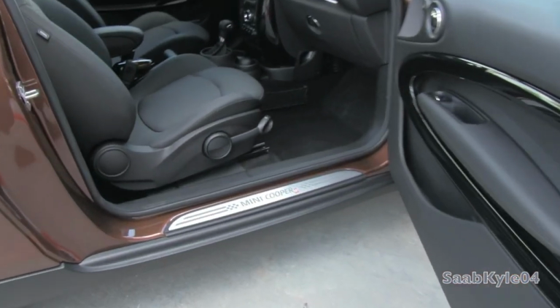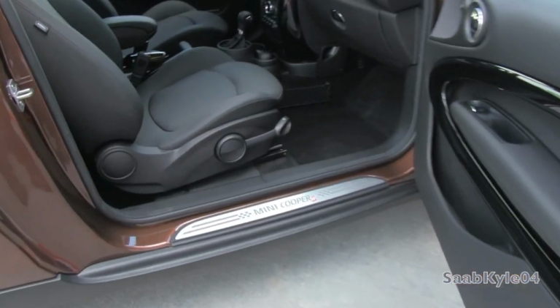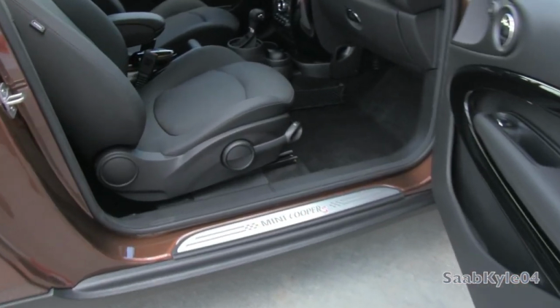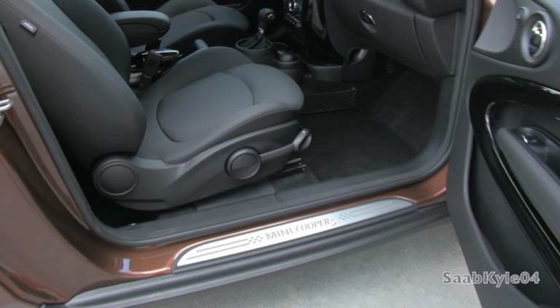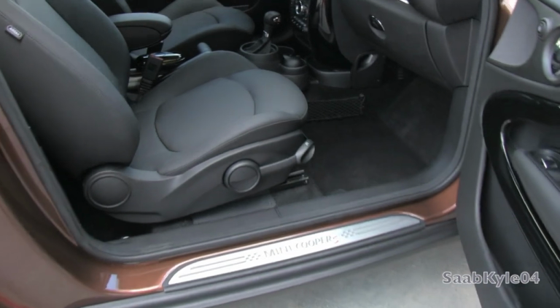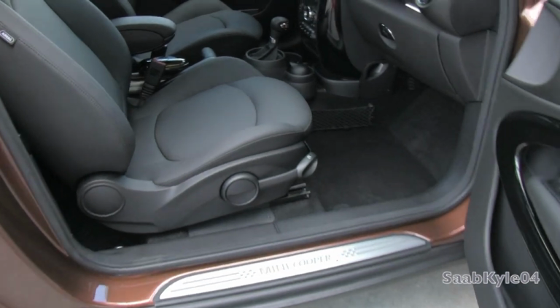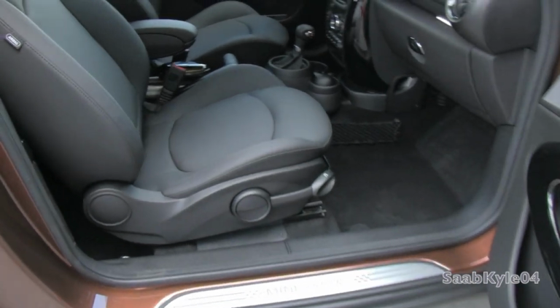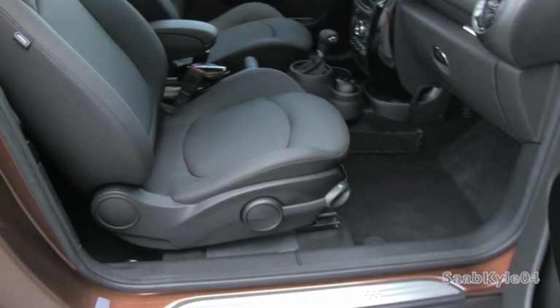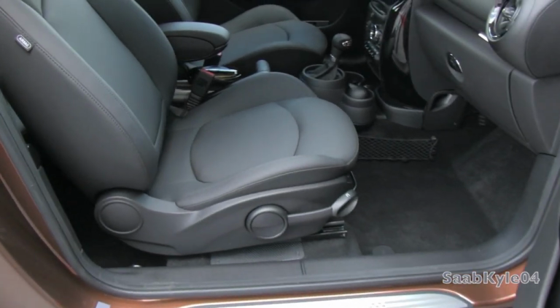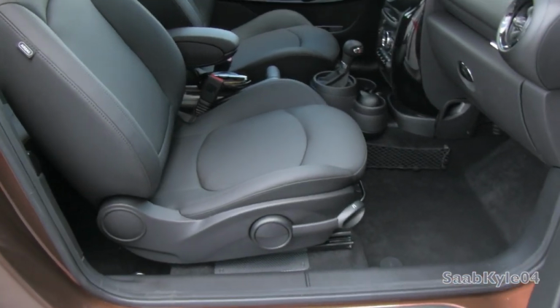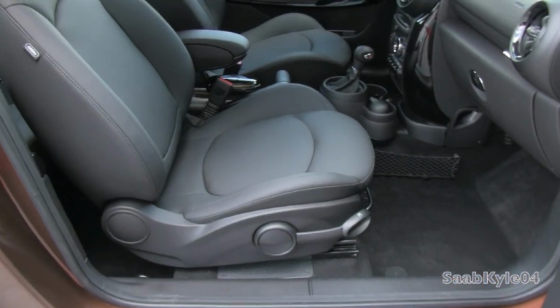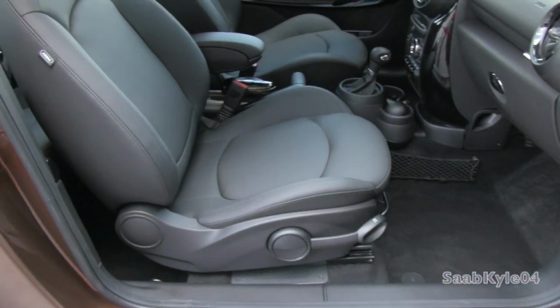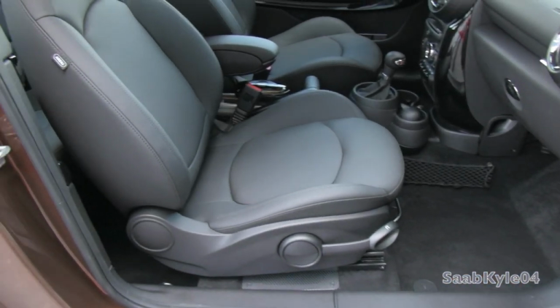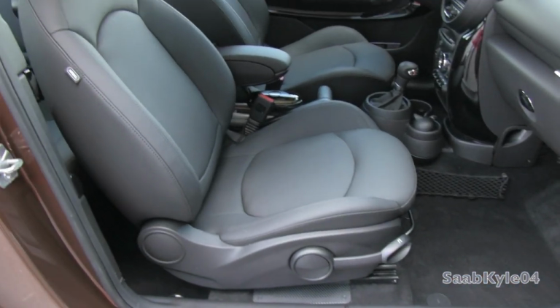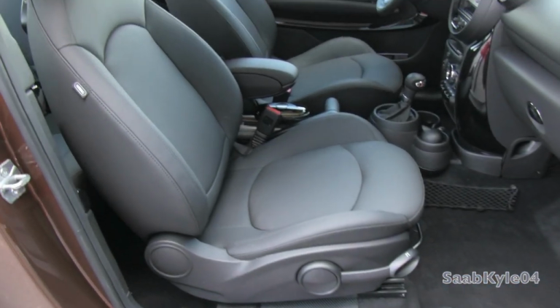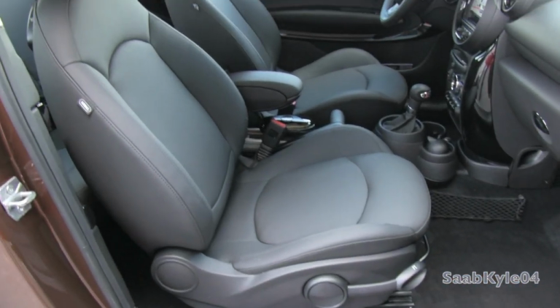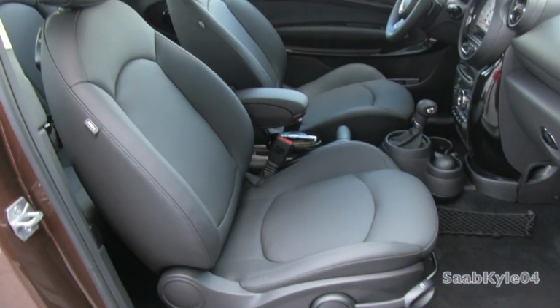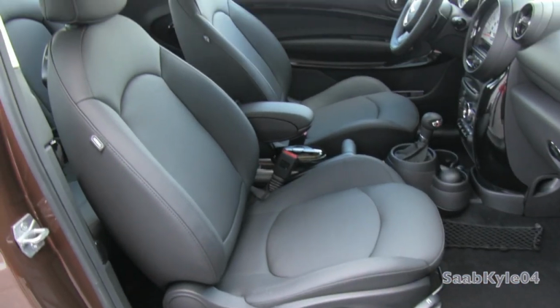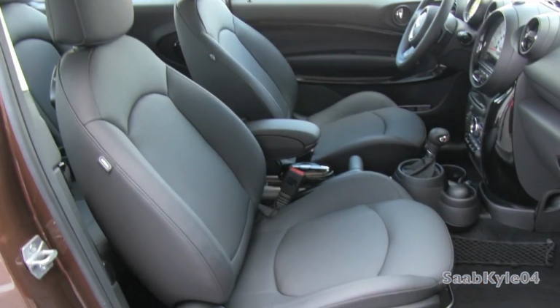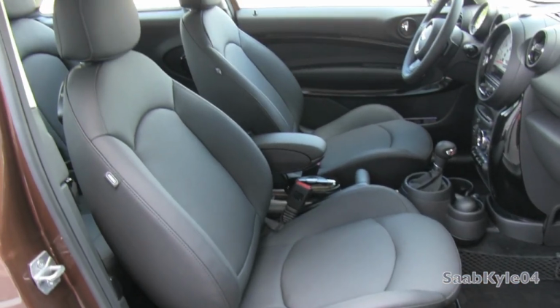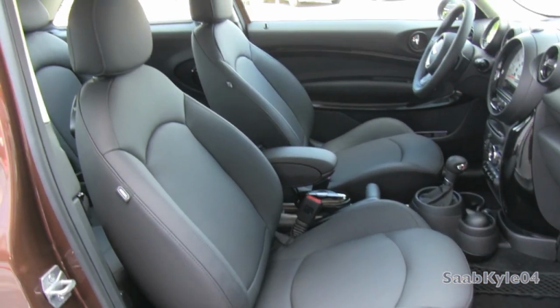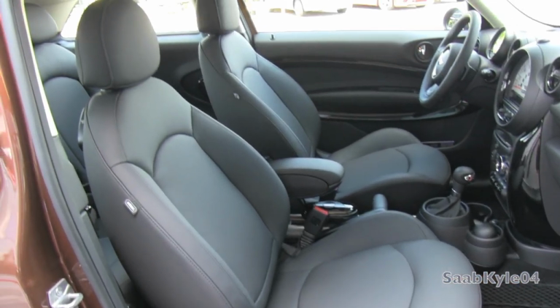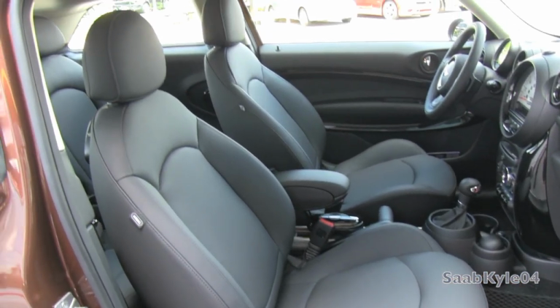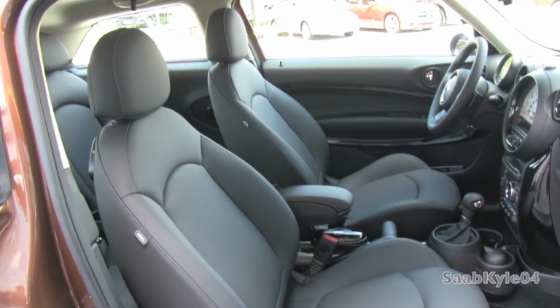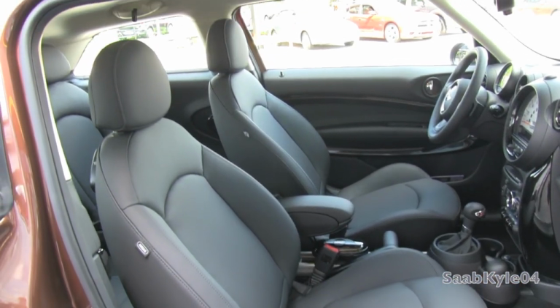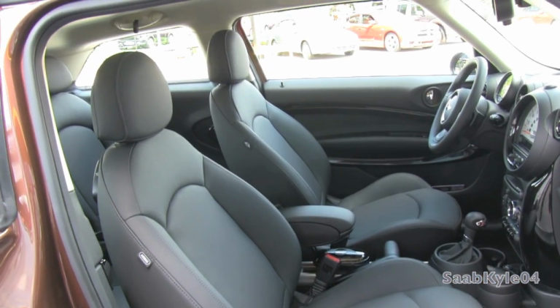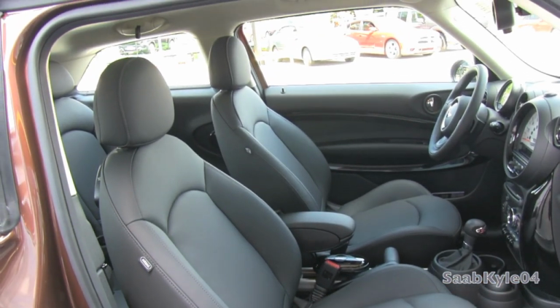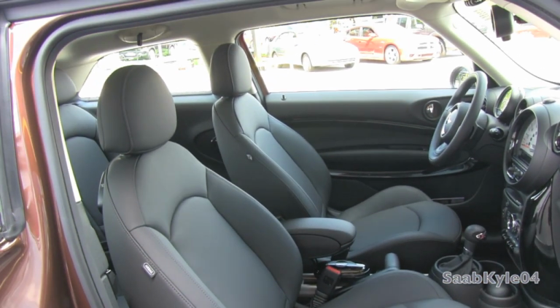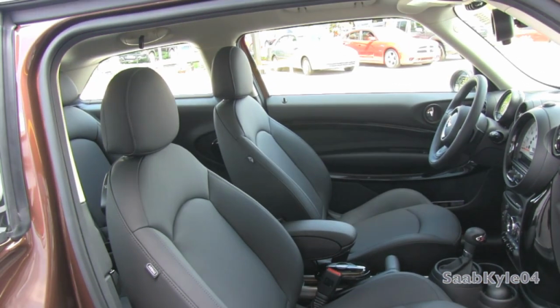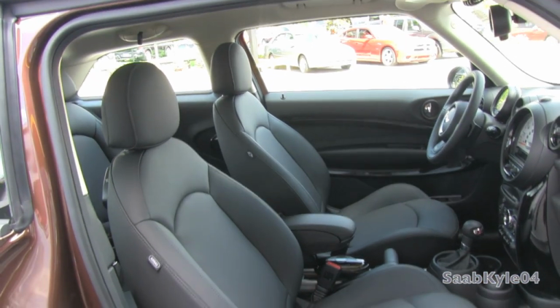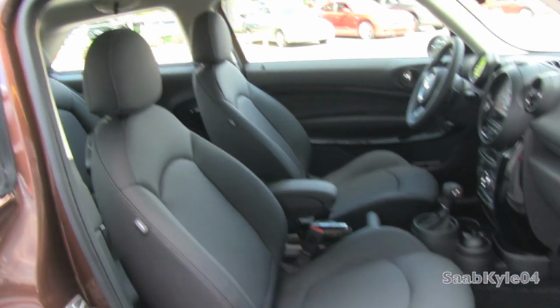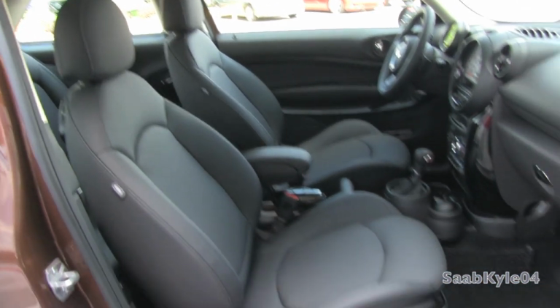Same manual adjustments for the passenger side that you find on the driver's side.